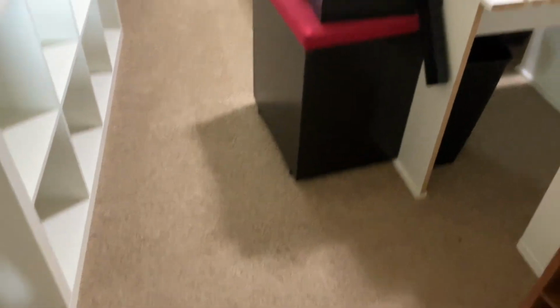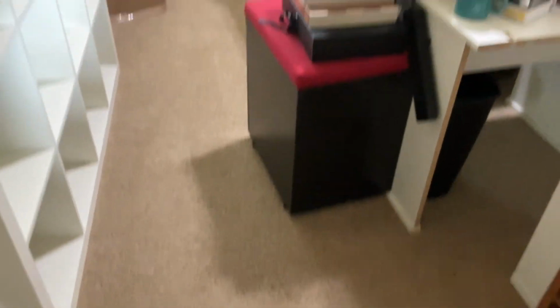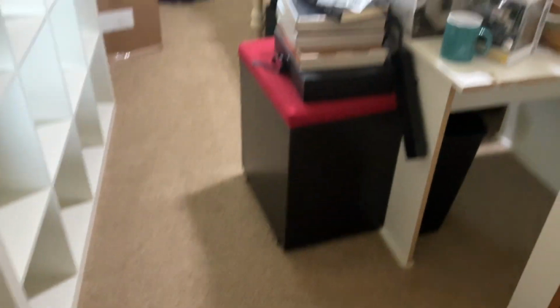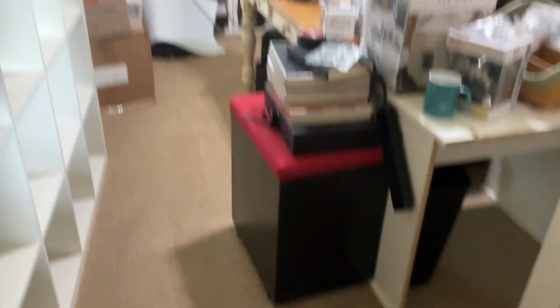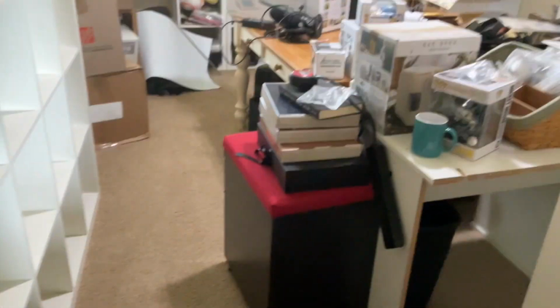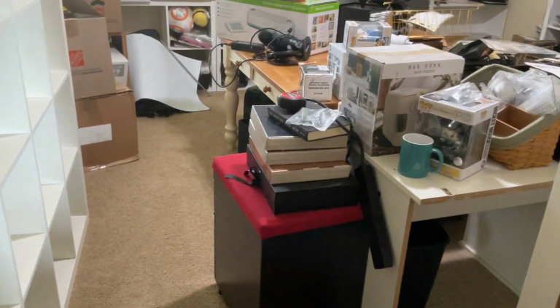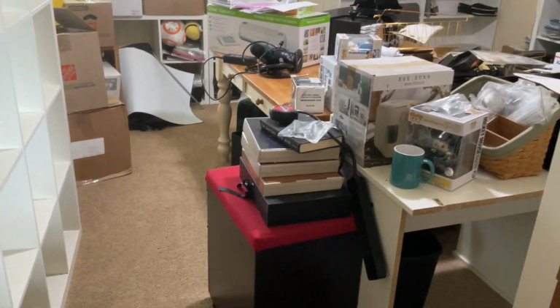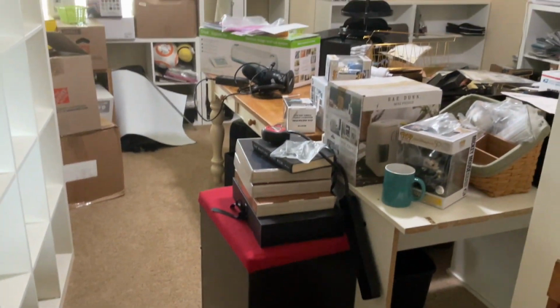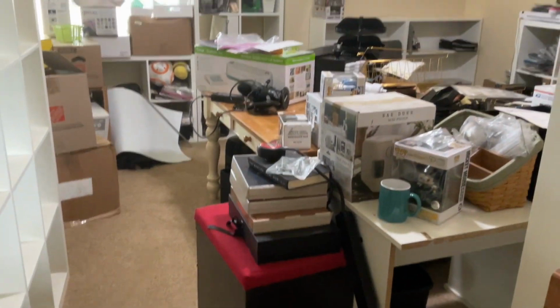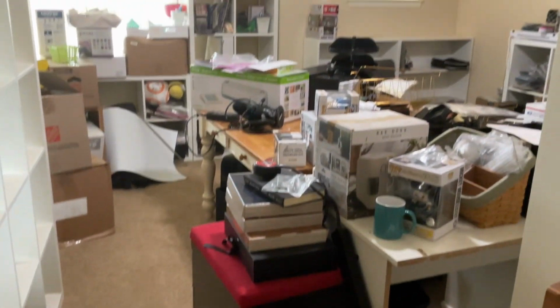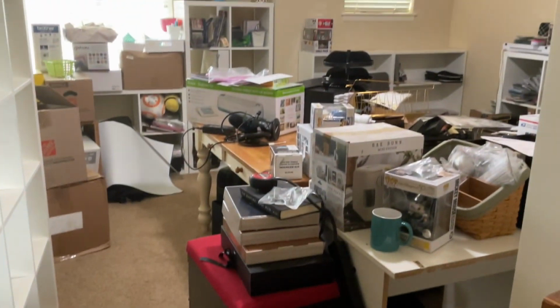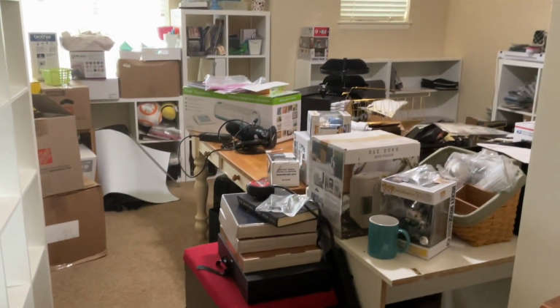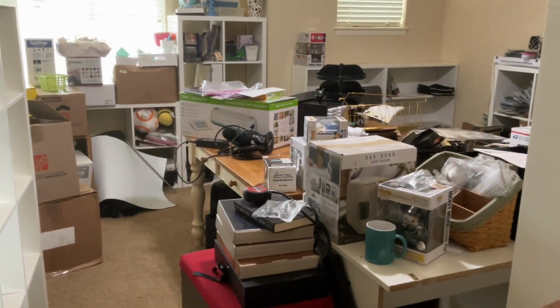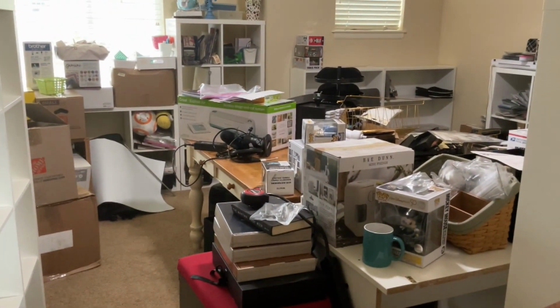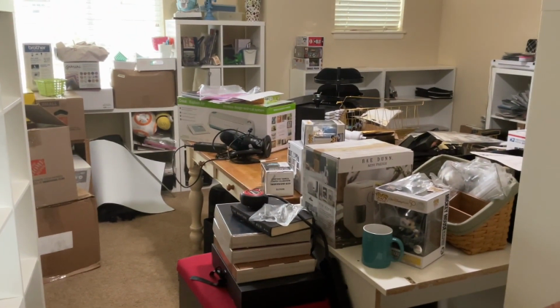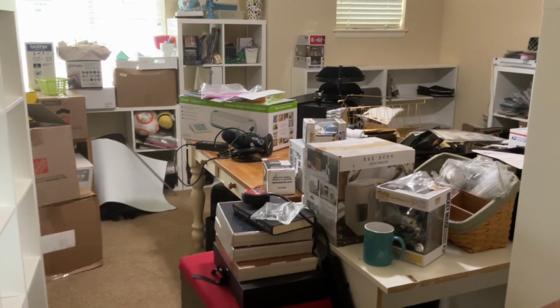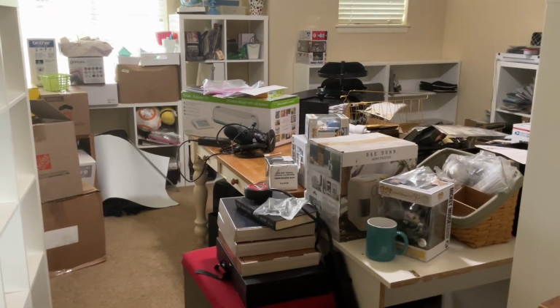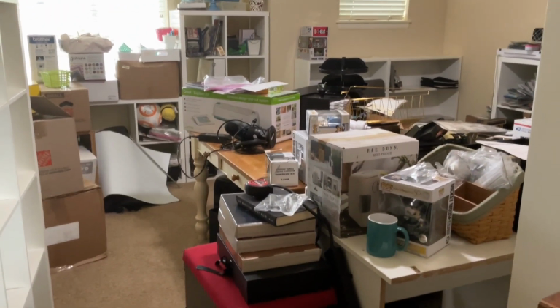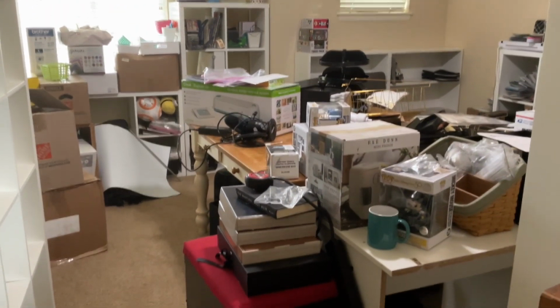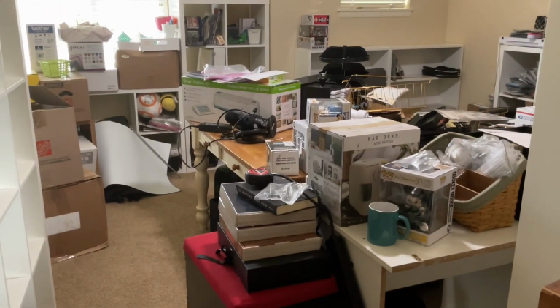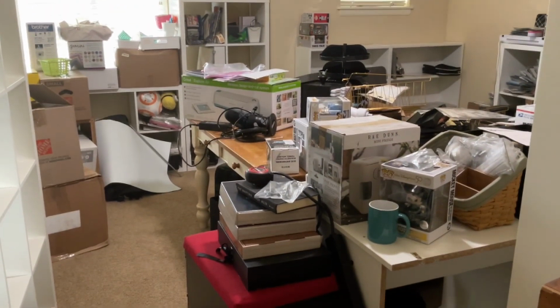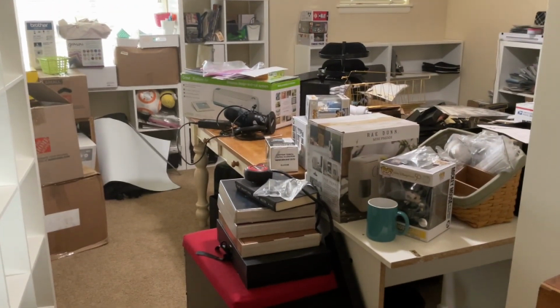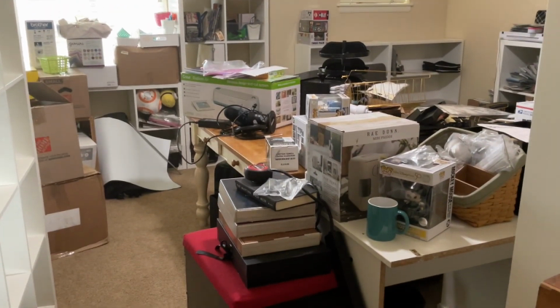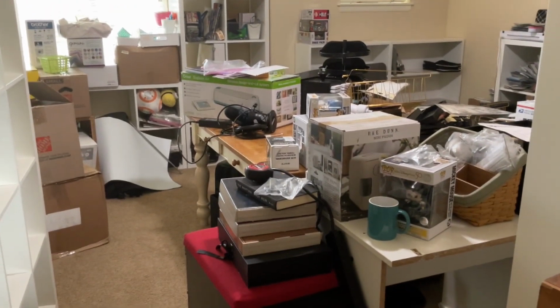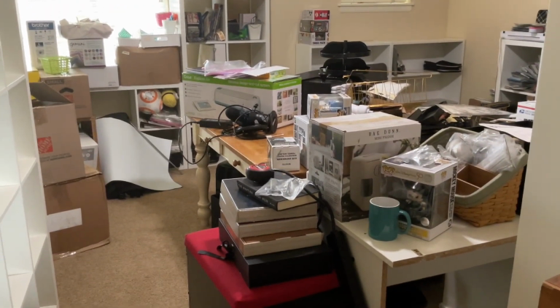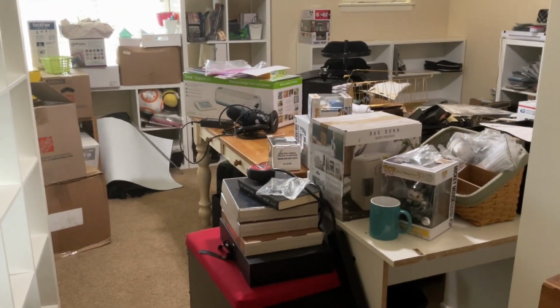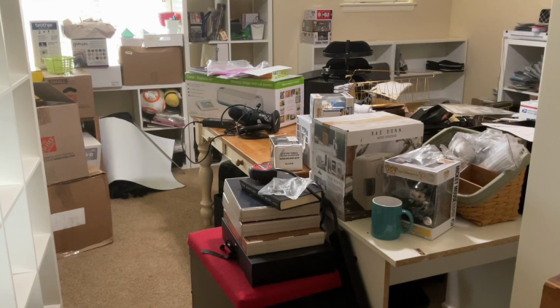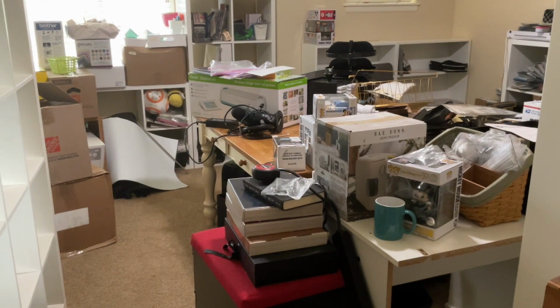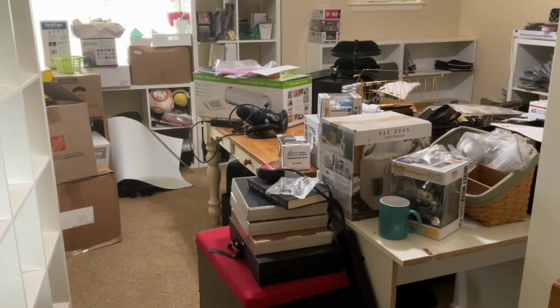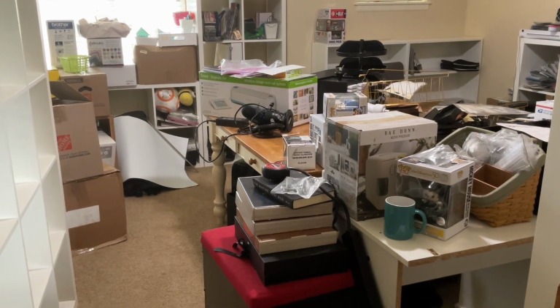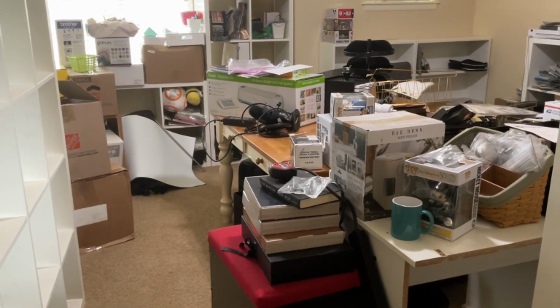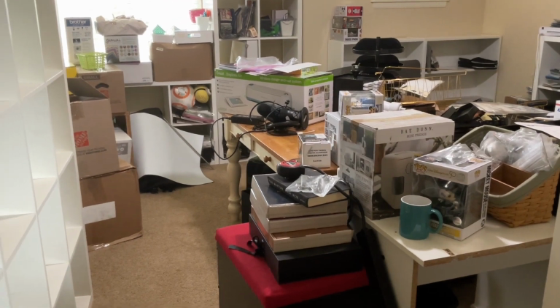Hey guys, Sandy here. Welcome back to the mess. Let me show you the tiny little bit of progress that has been made.